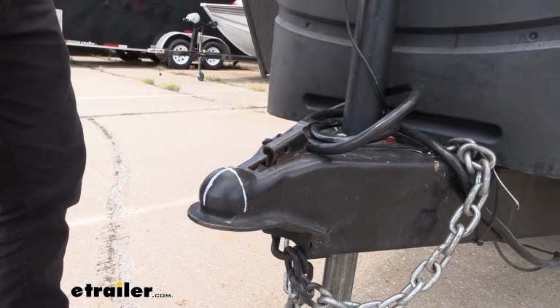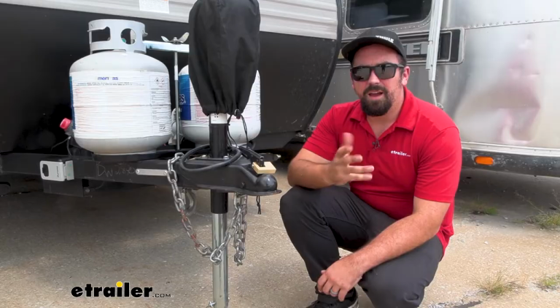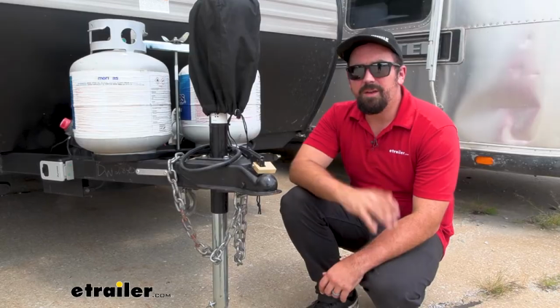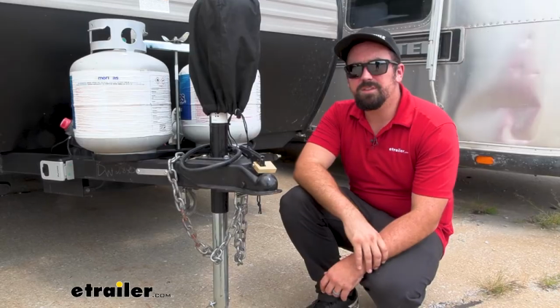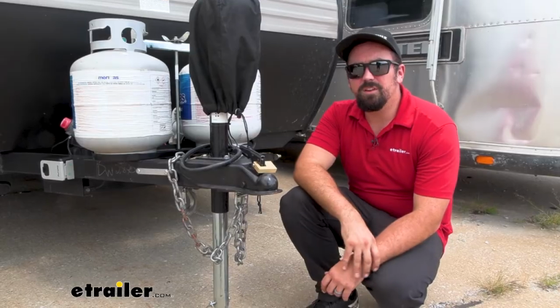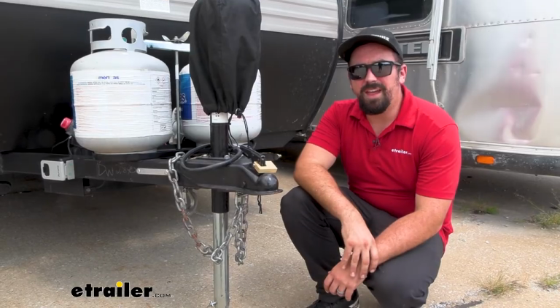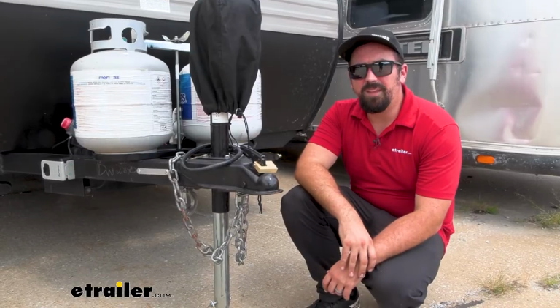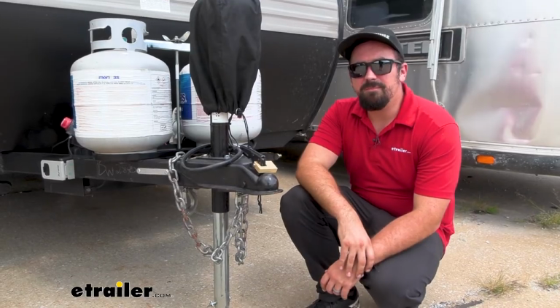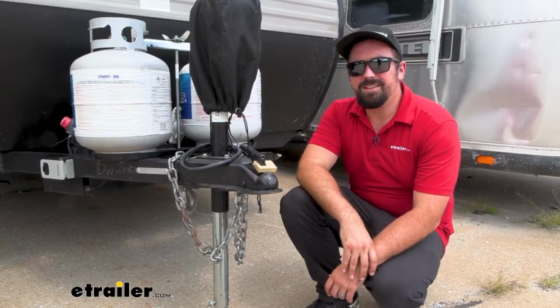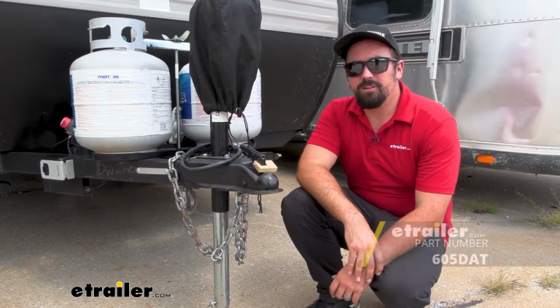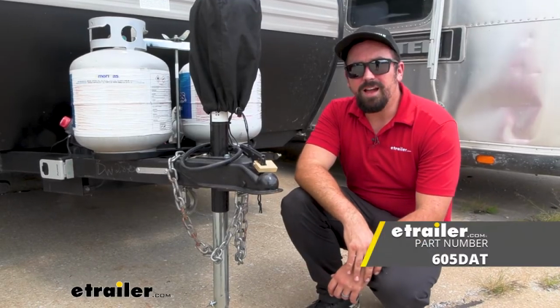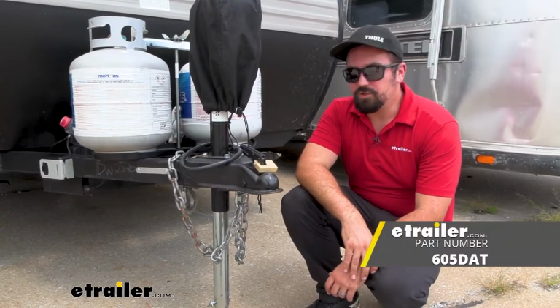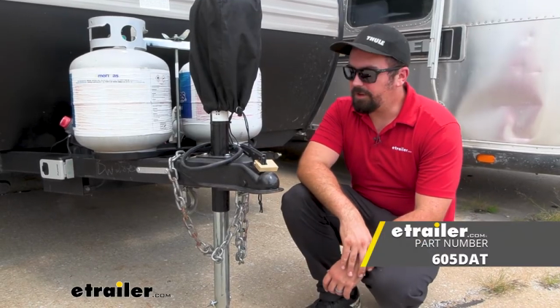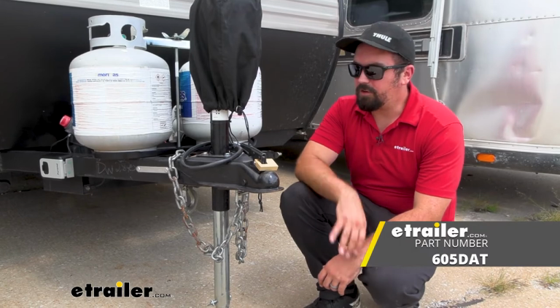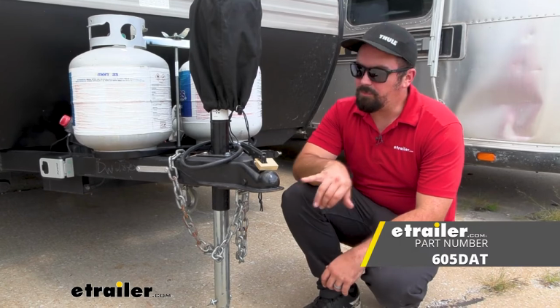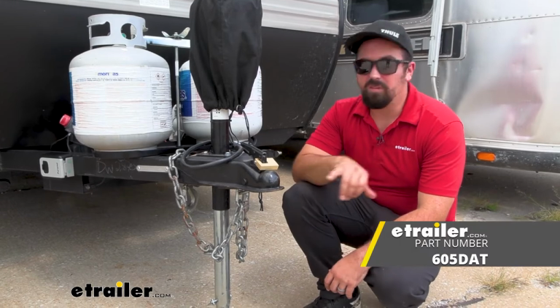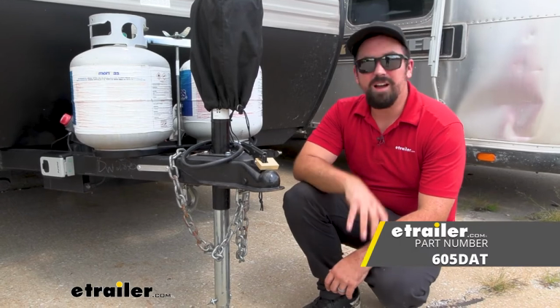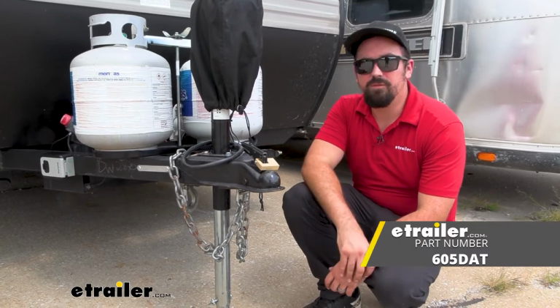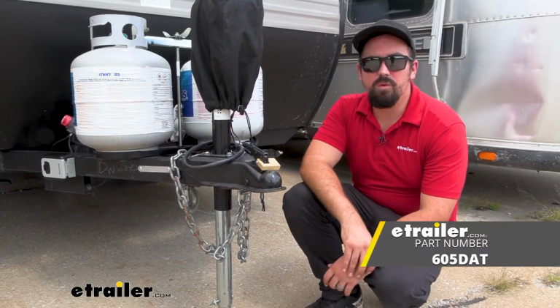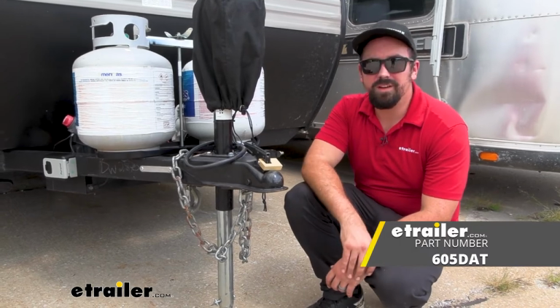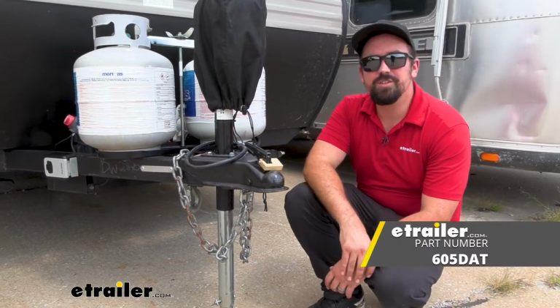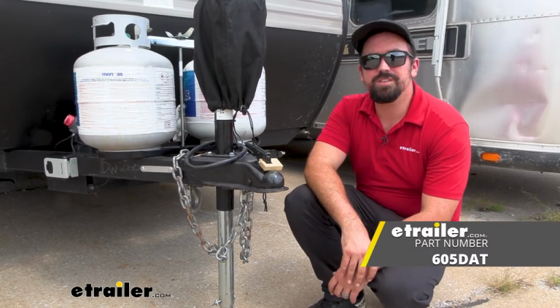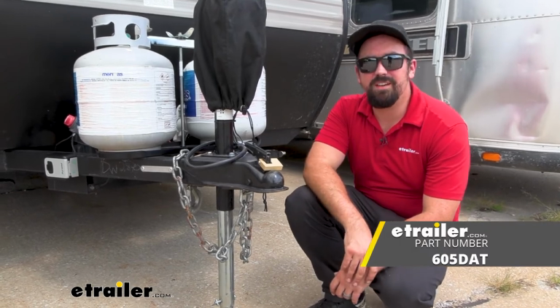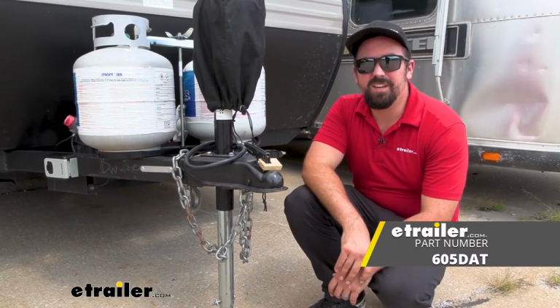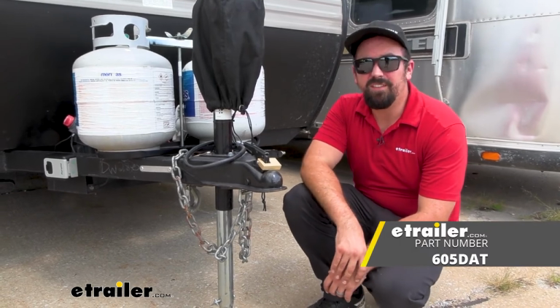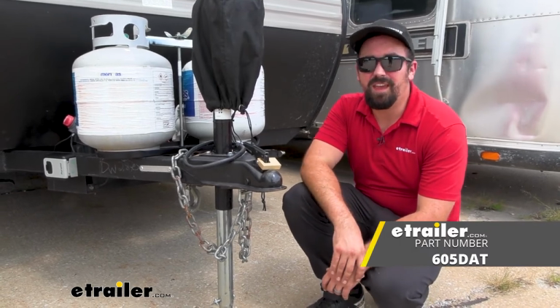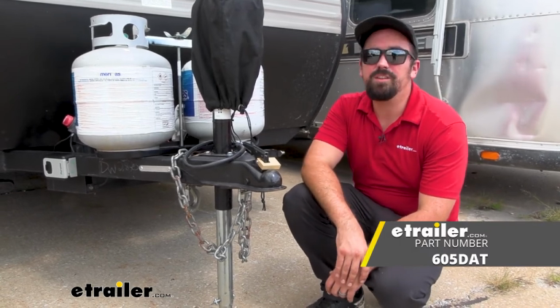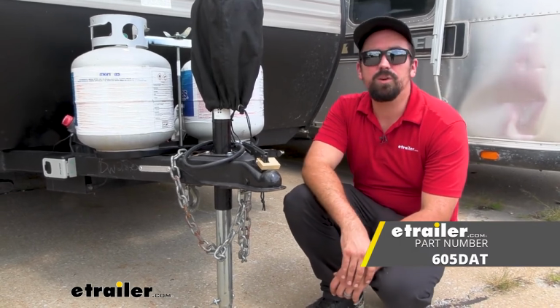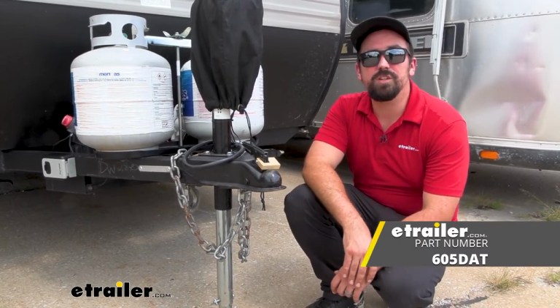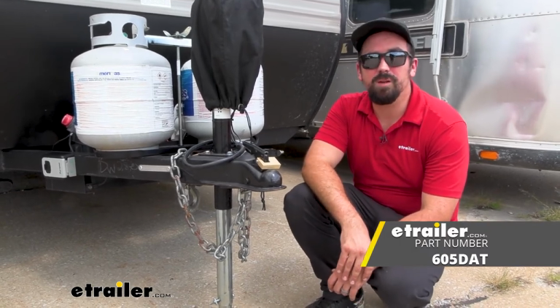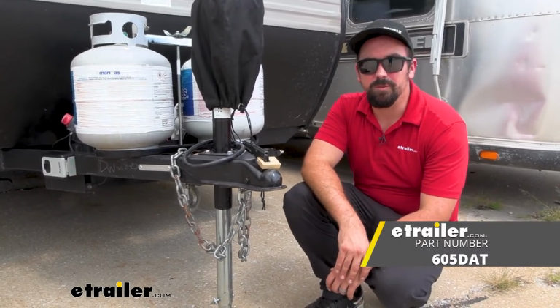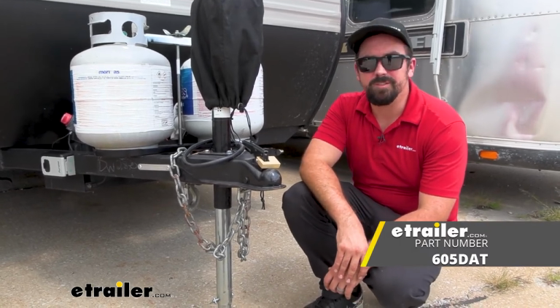And that was a look at the Master Lock Trailer Coupler Lock for 4-inch, 7/8-inch, and 2-inch couplers.